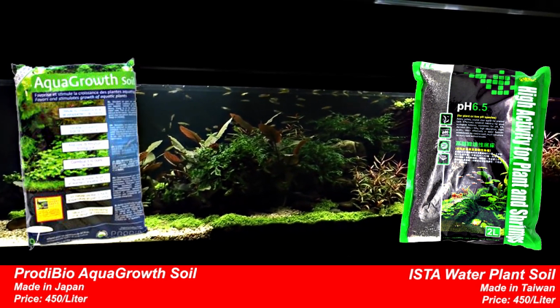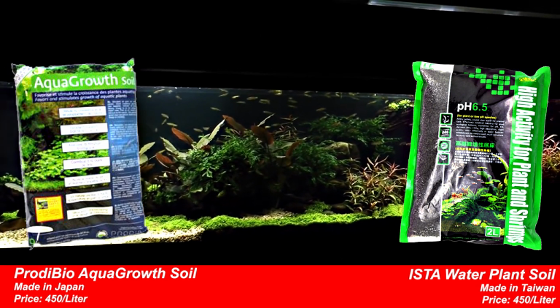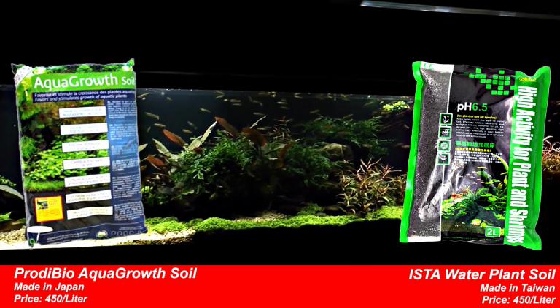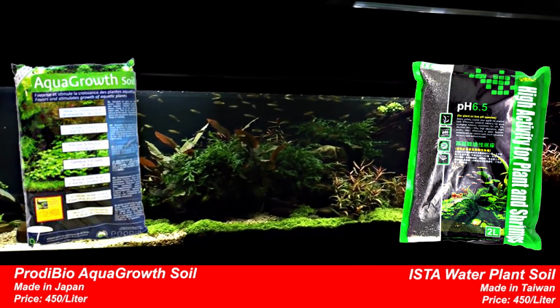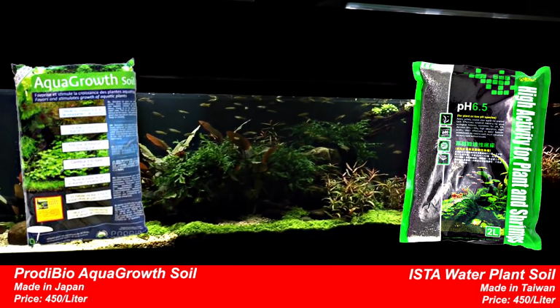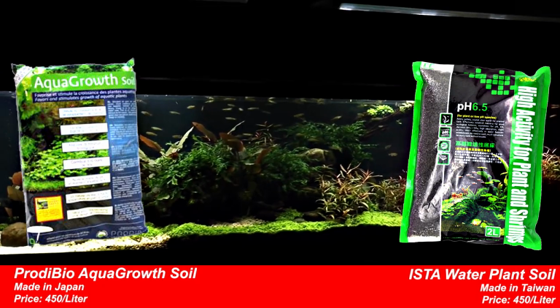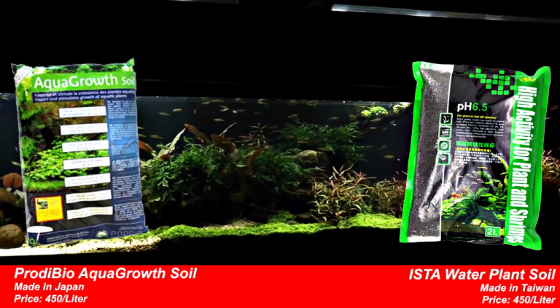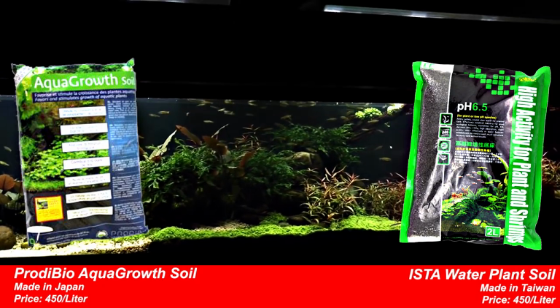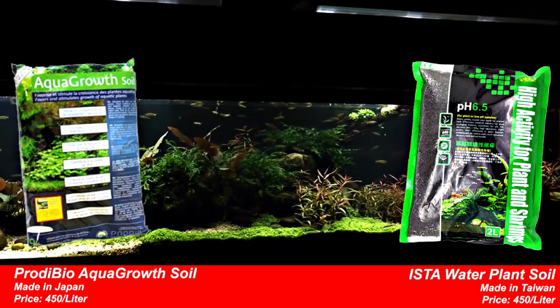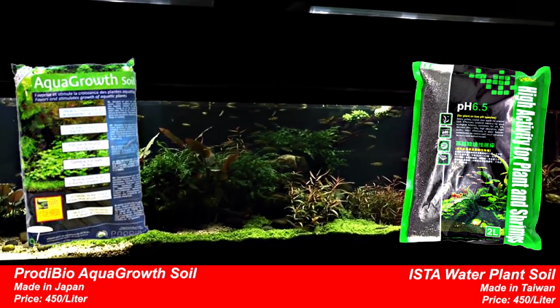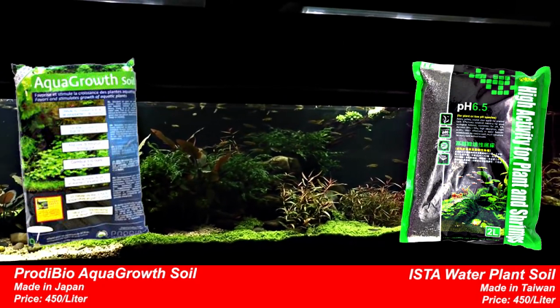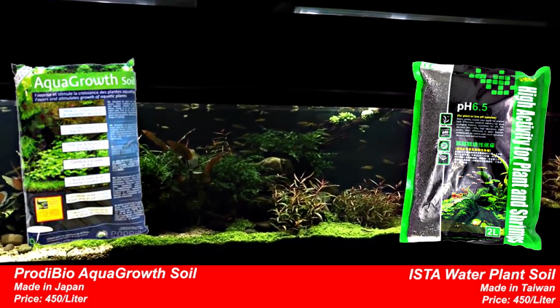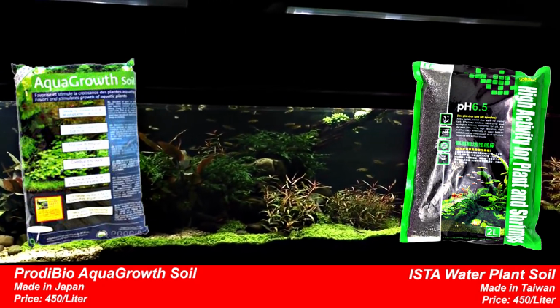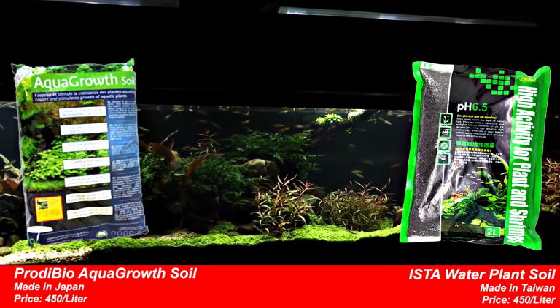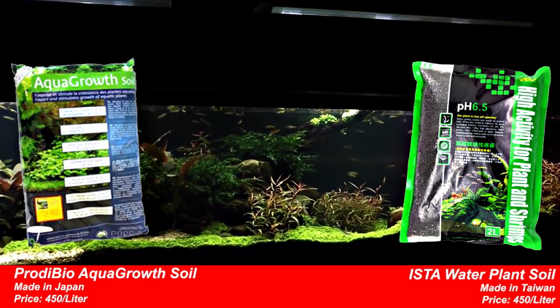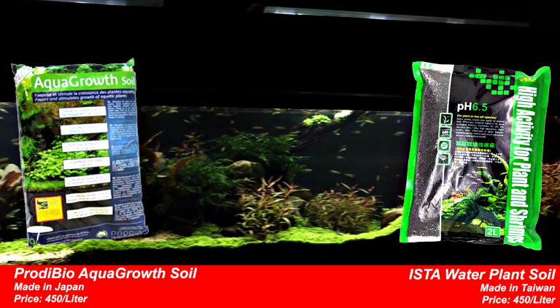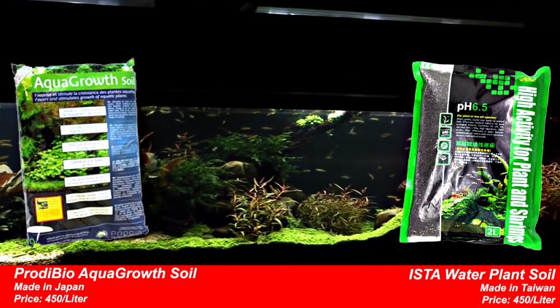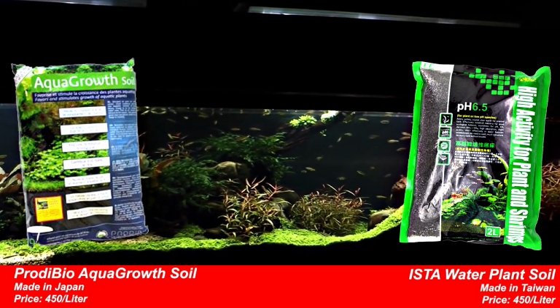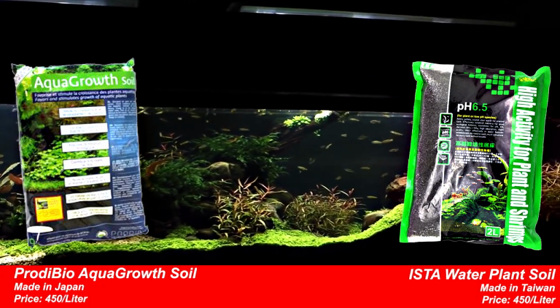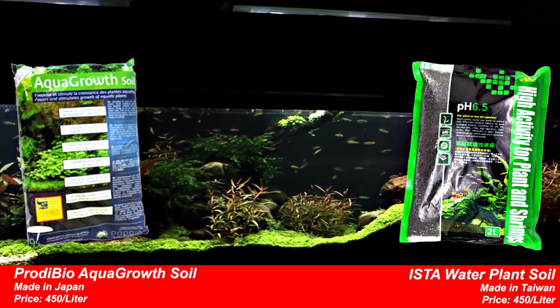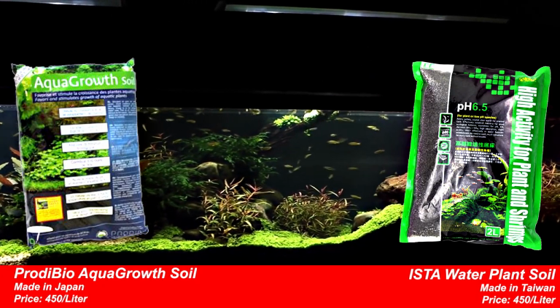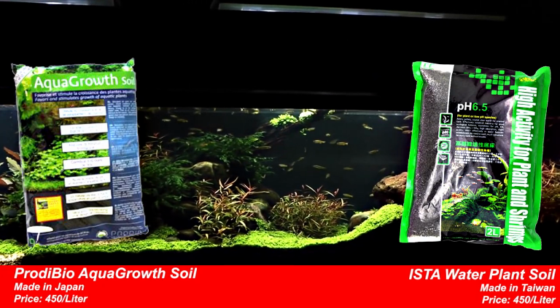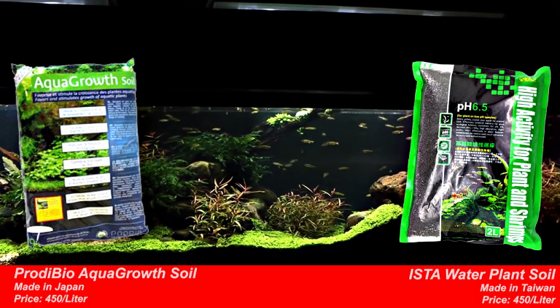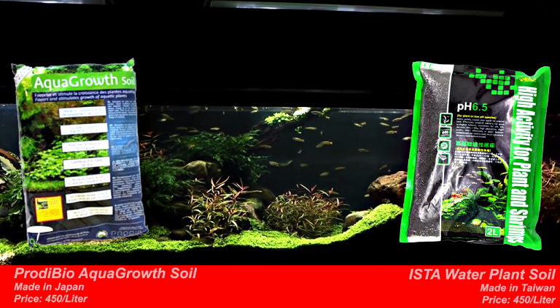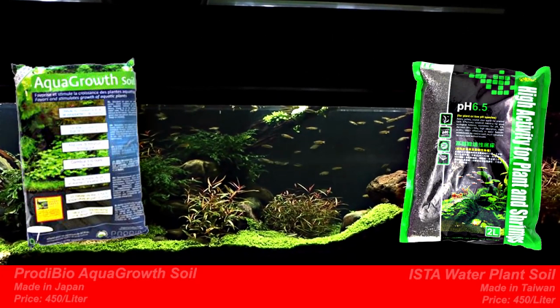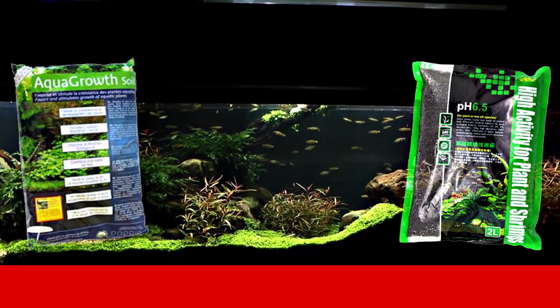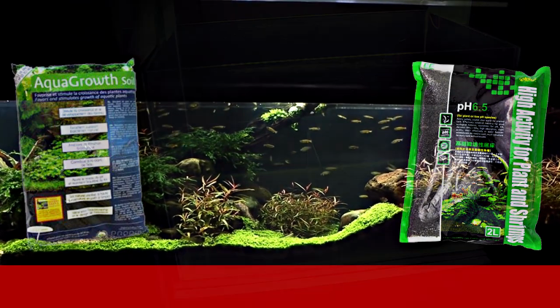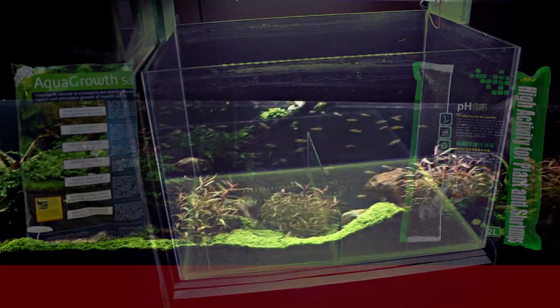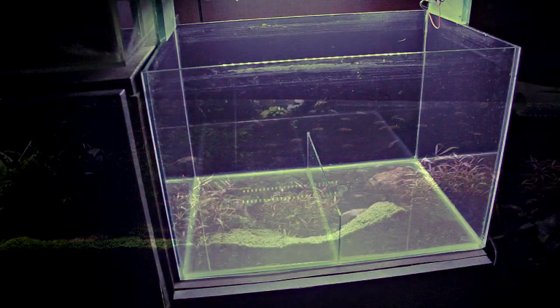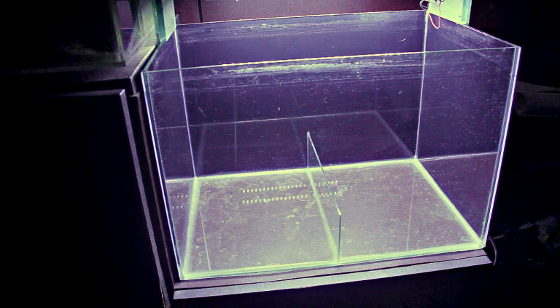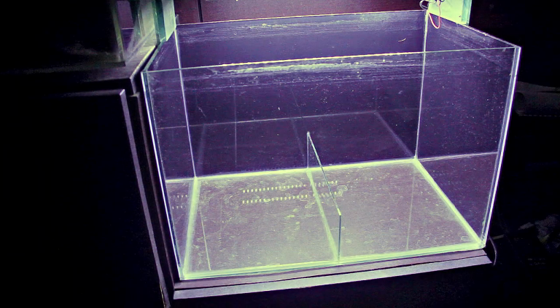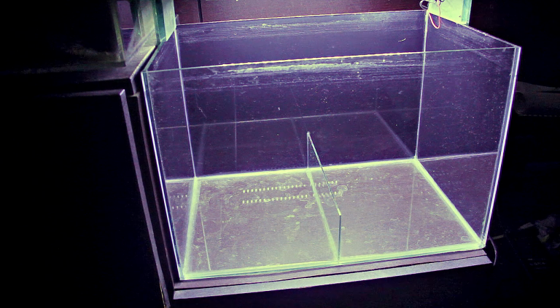This soil is the best for plant growth. In this series, we will observe plant performance across each substrate.